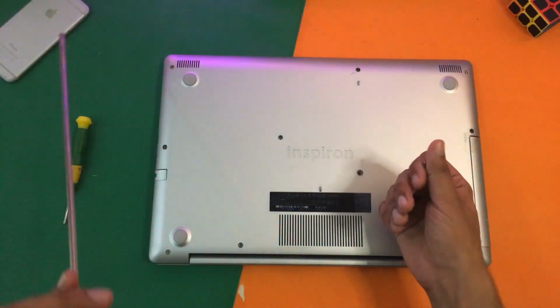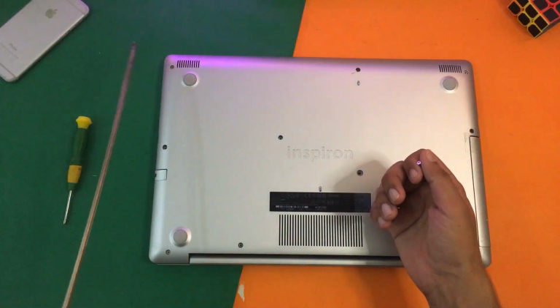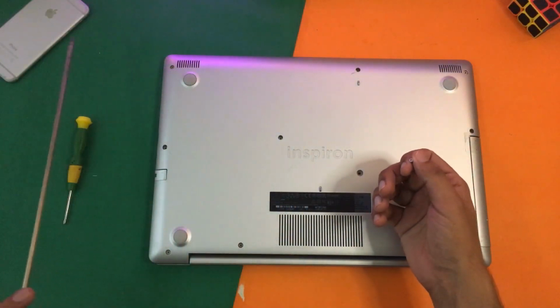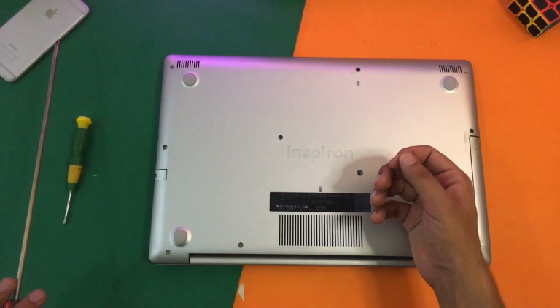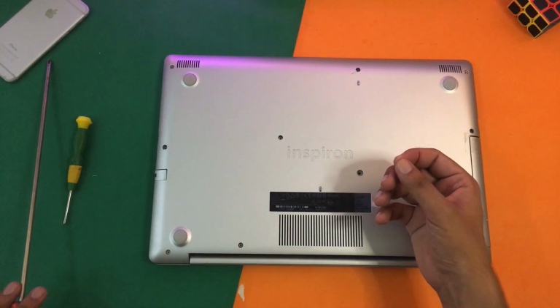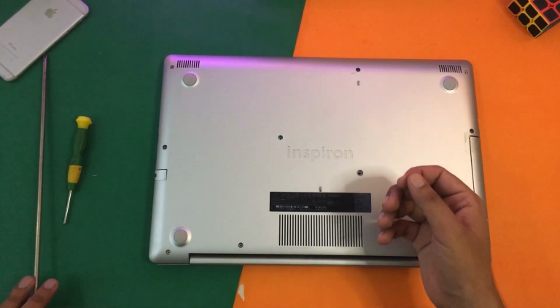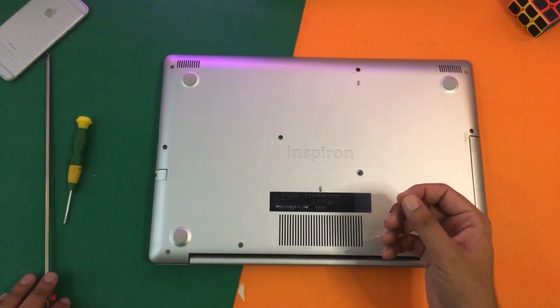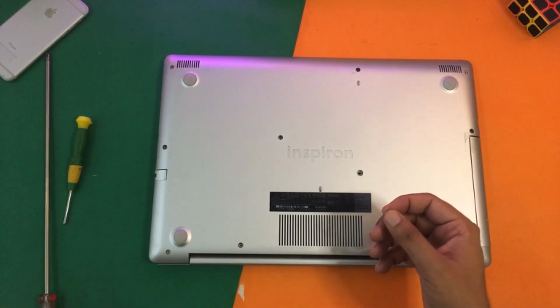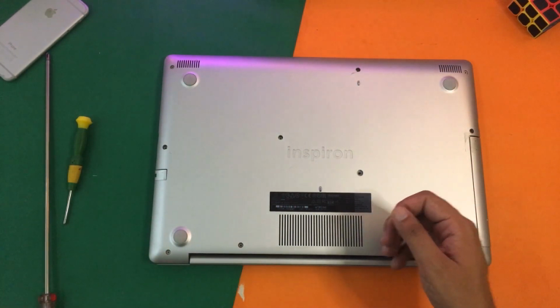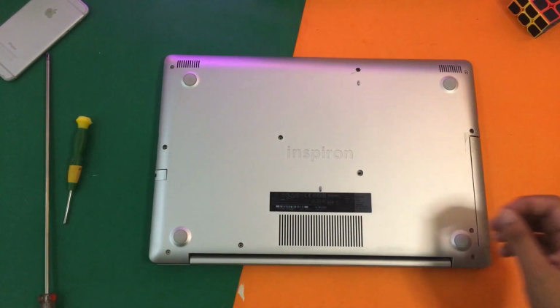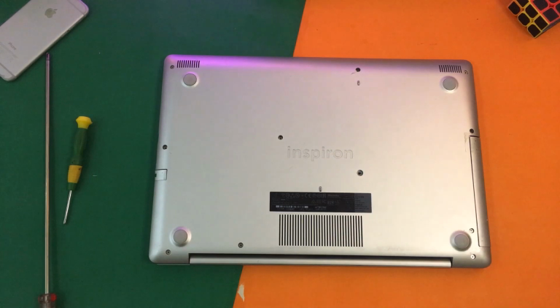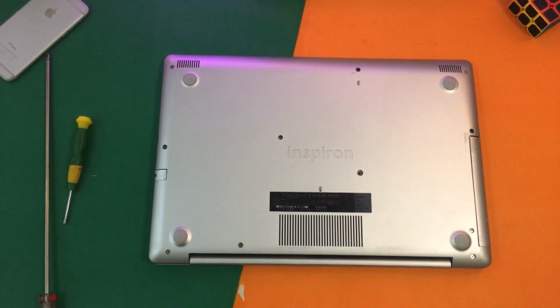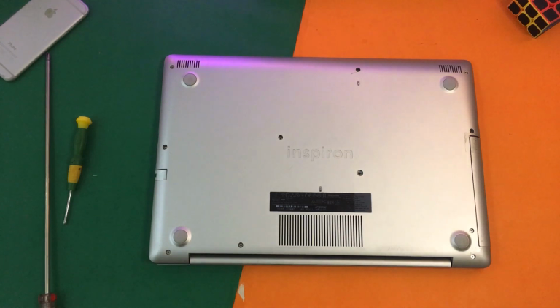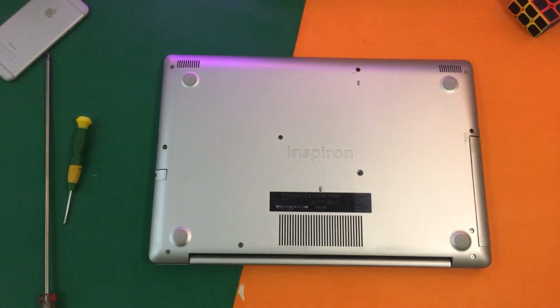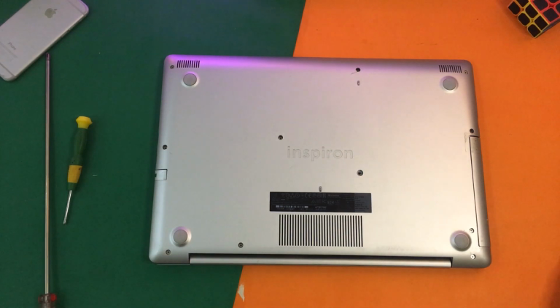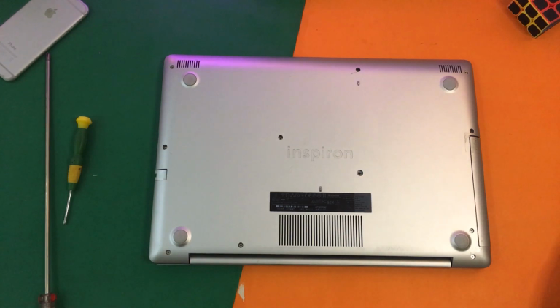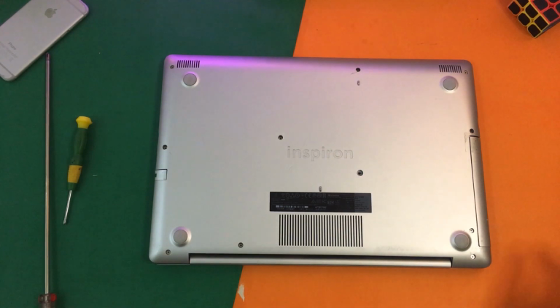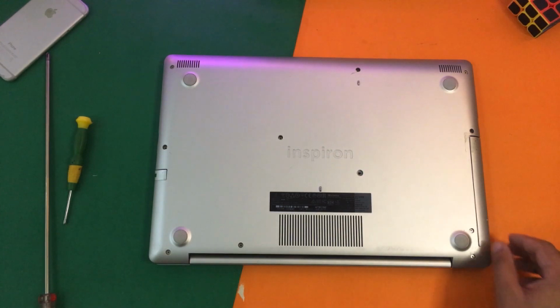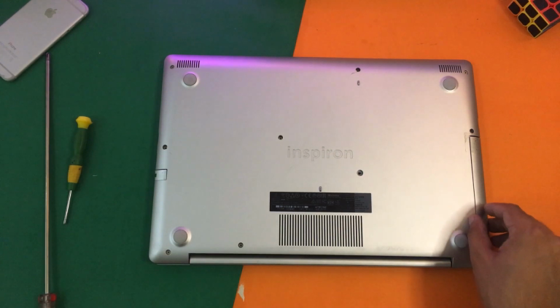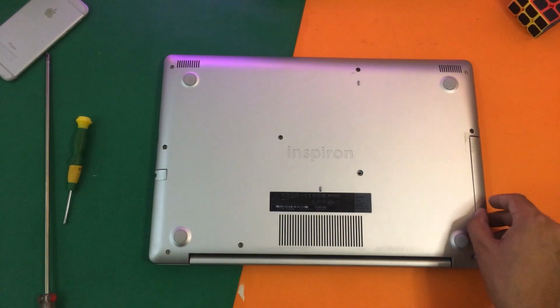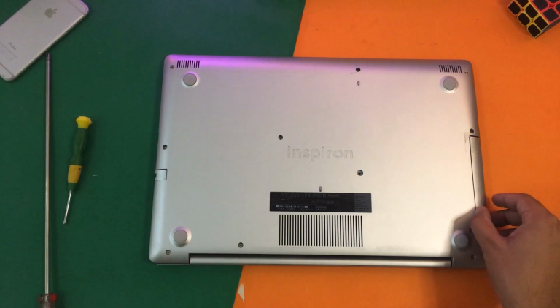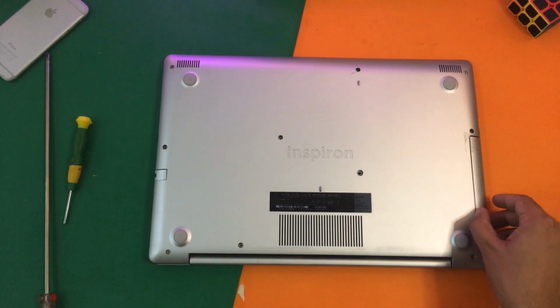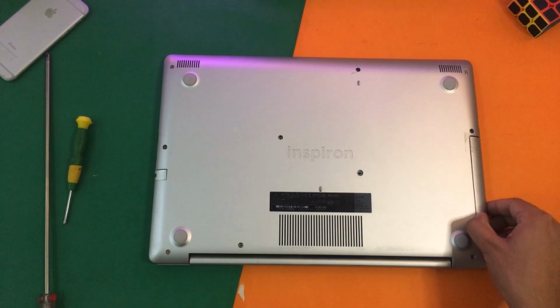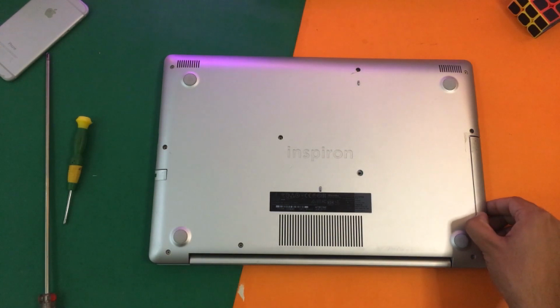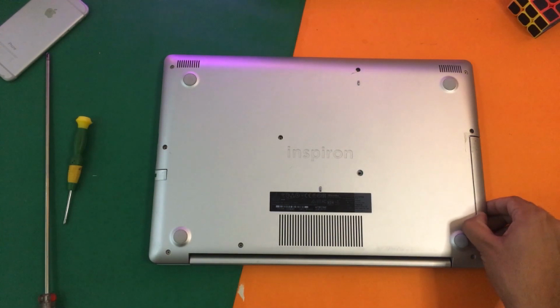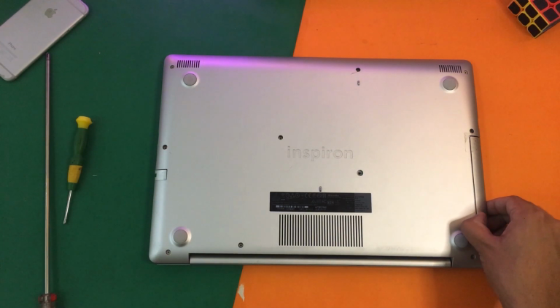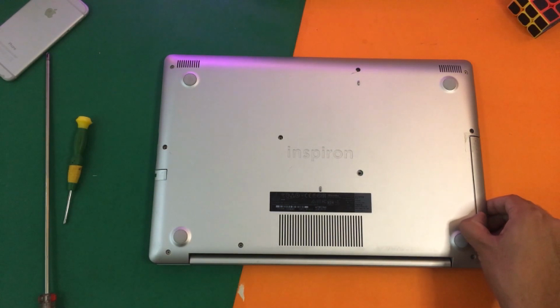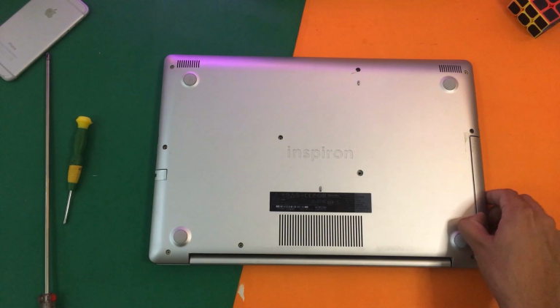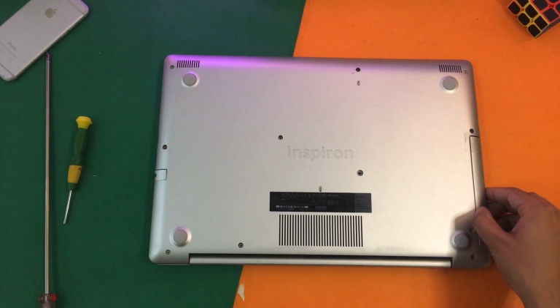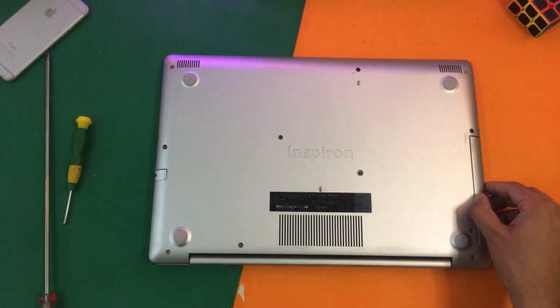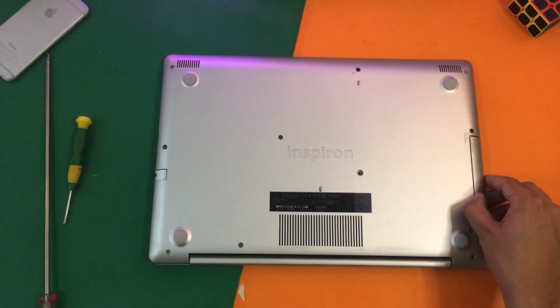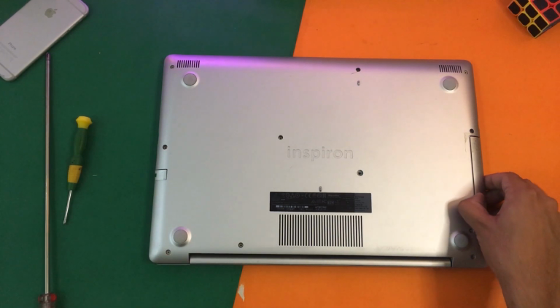I'm going to open that screw and place it somewhere safe. Now after that I'm going to remove the hard drive bay.